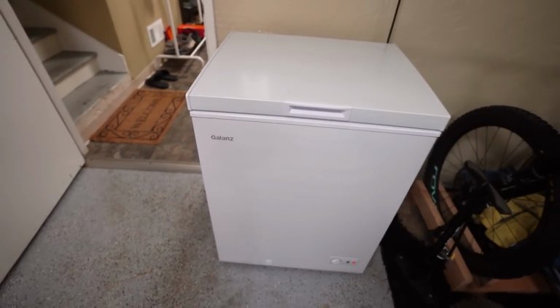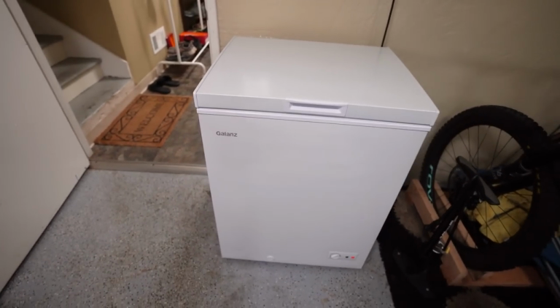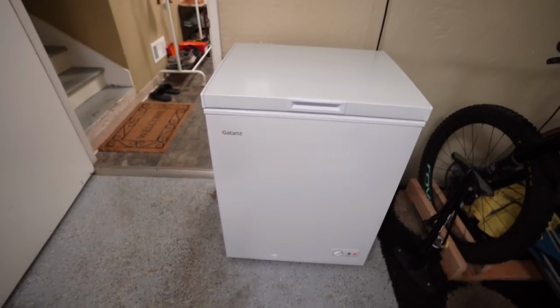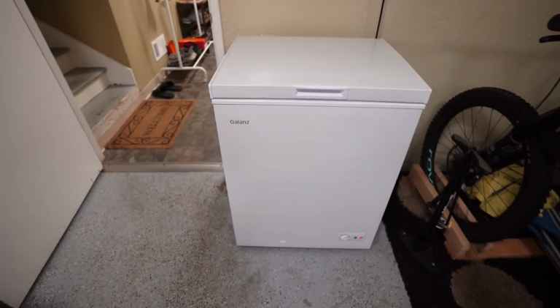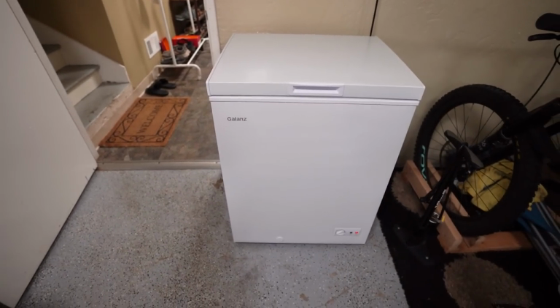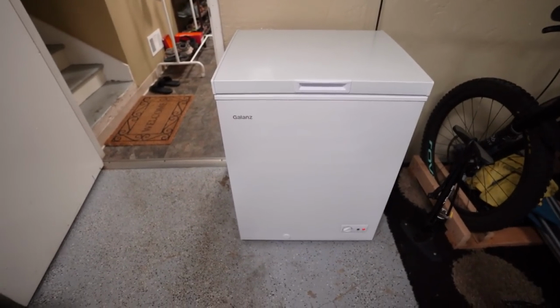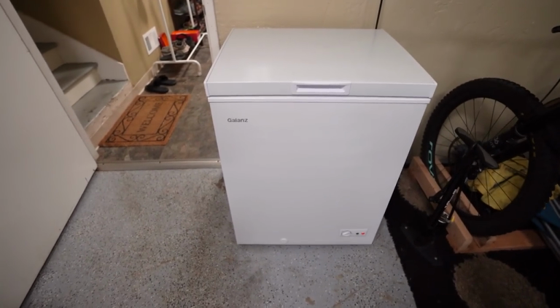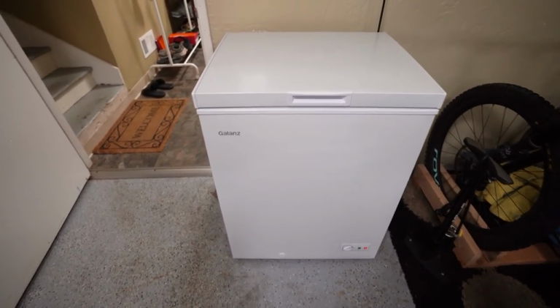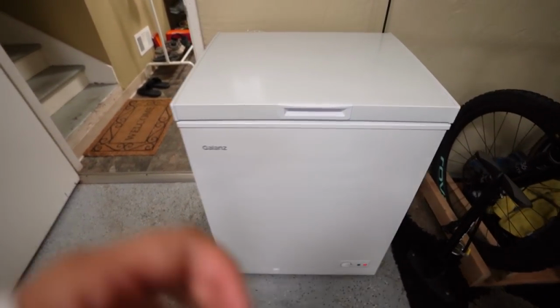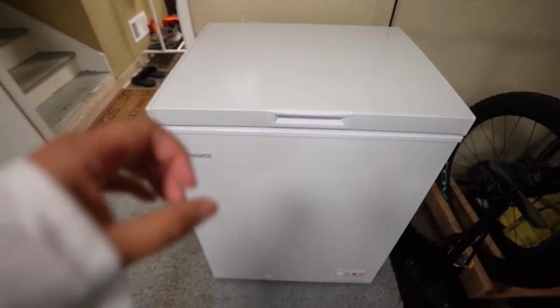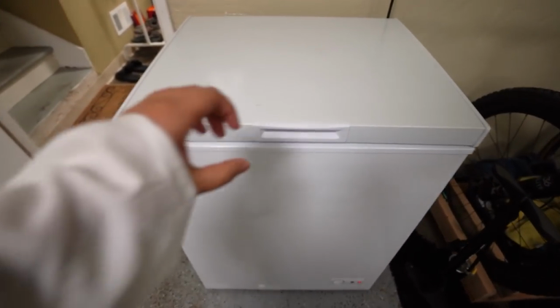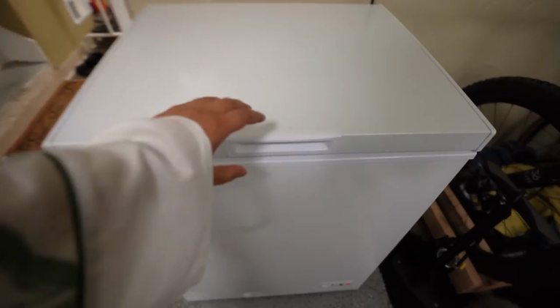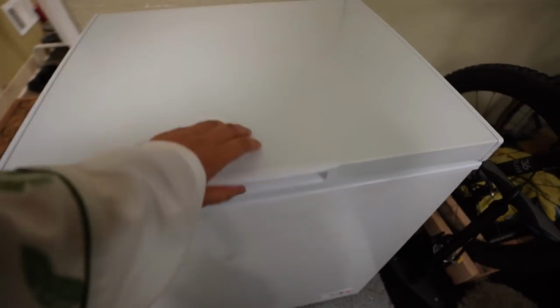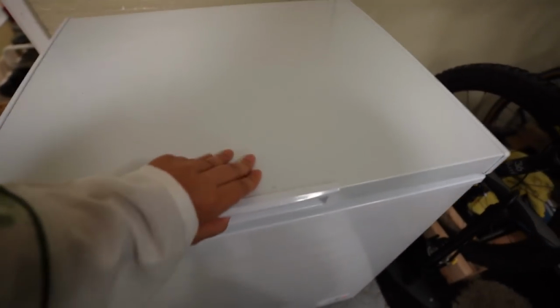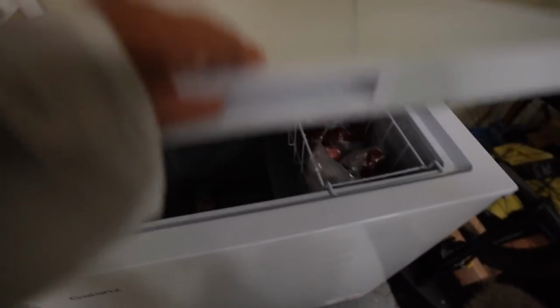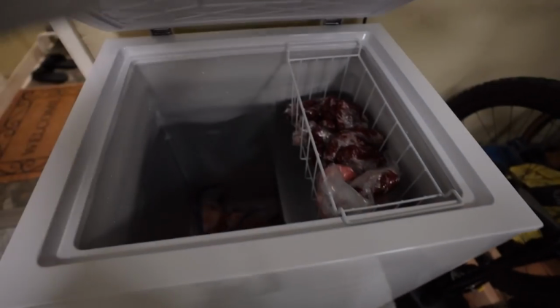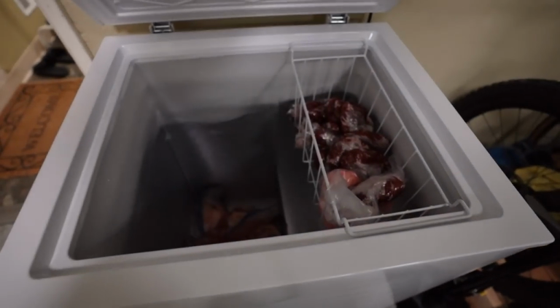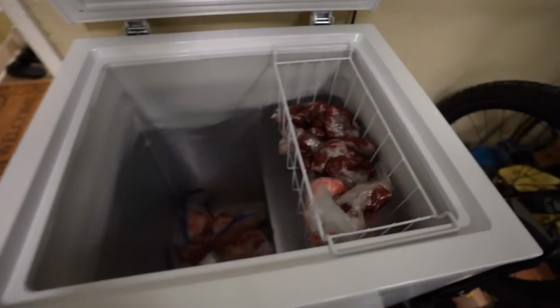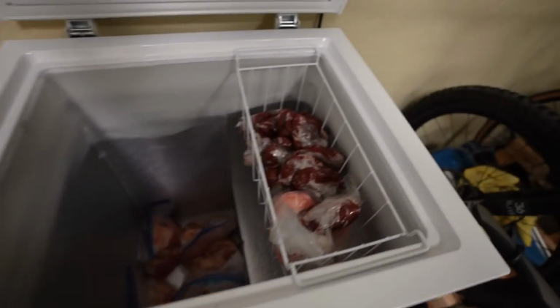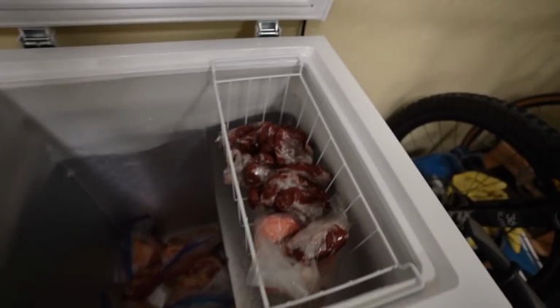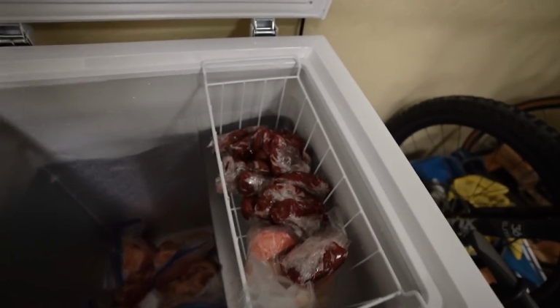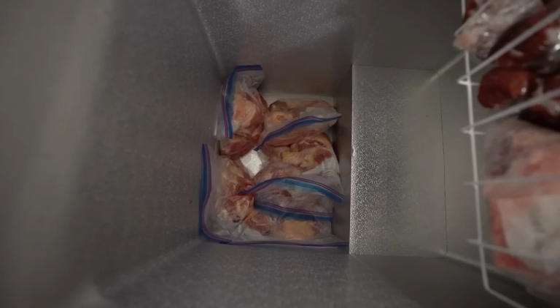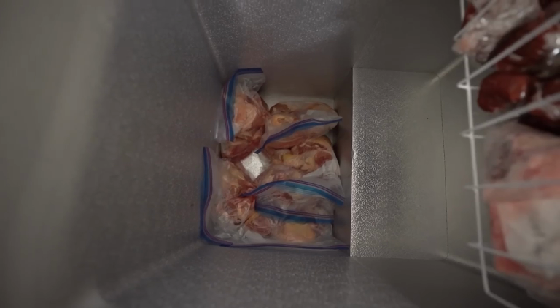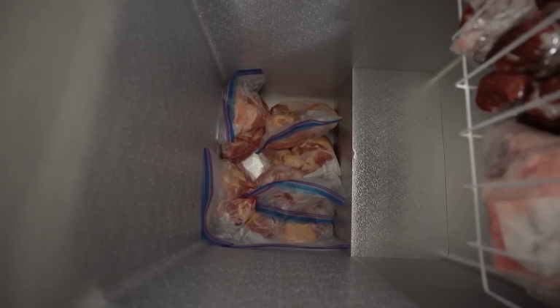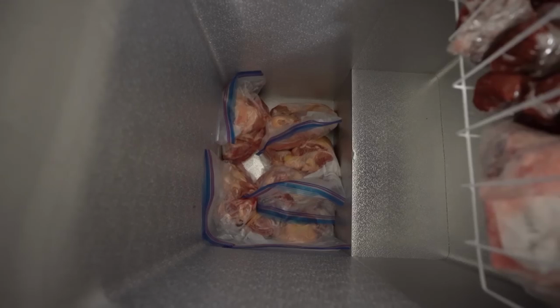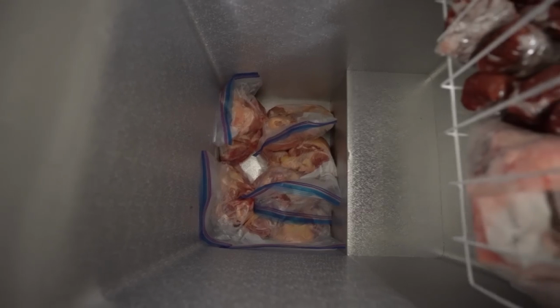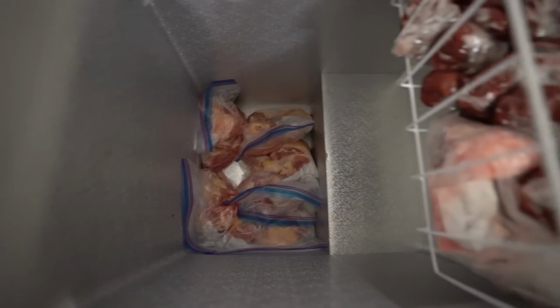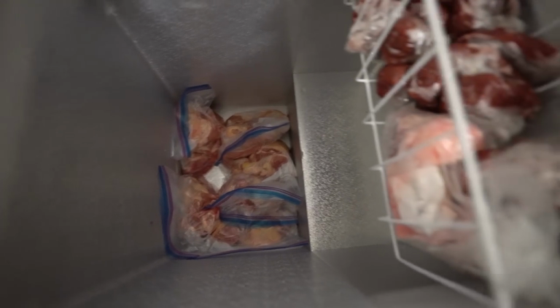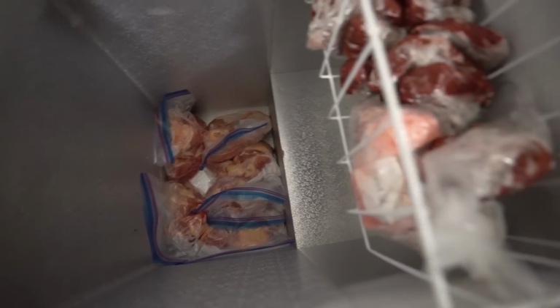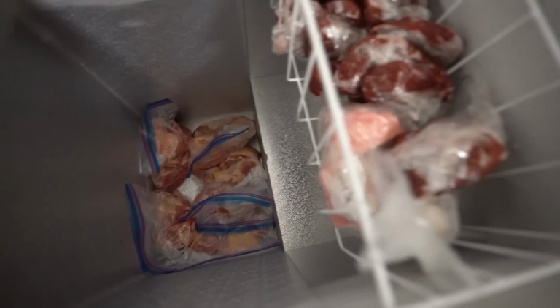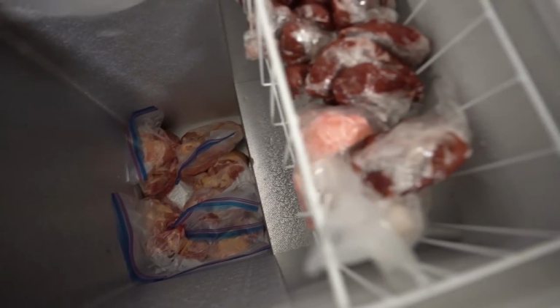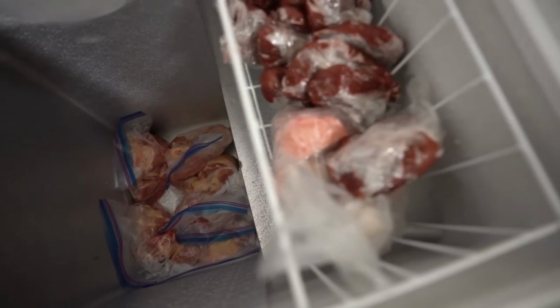We're still committed to feeding them a raw food diet and got a new chest freezer to store all their food.